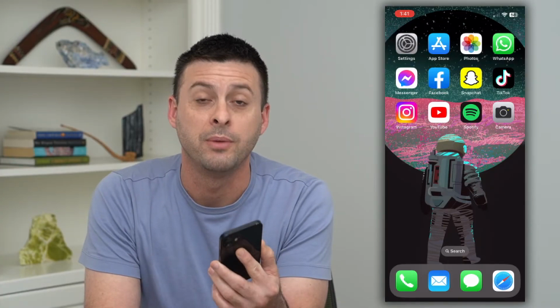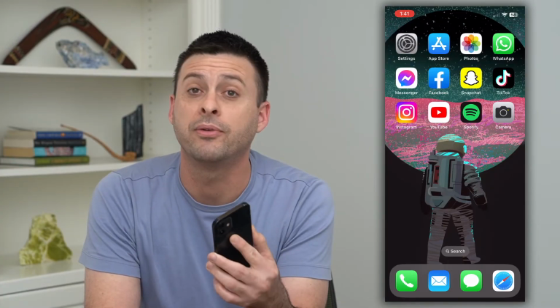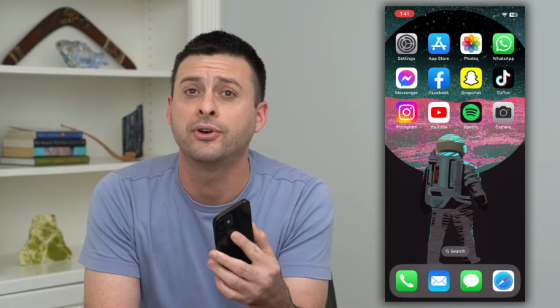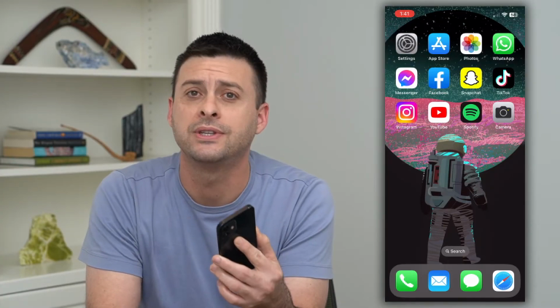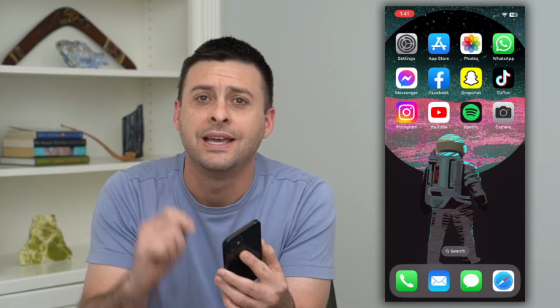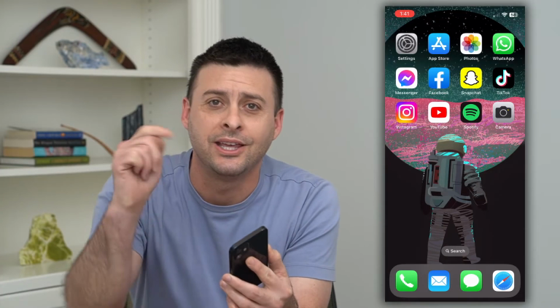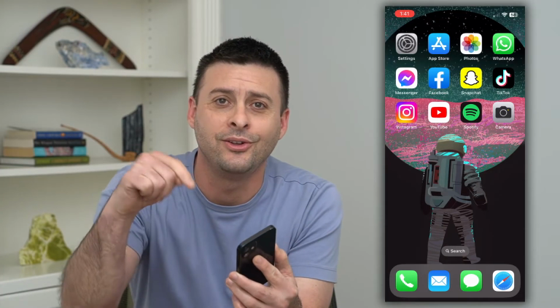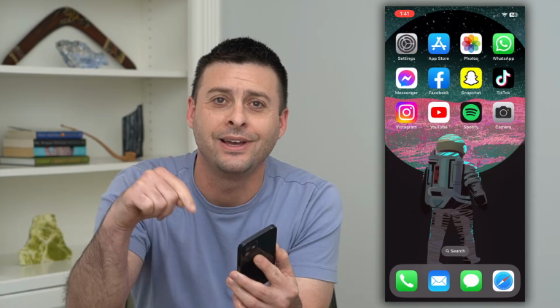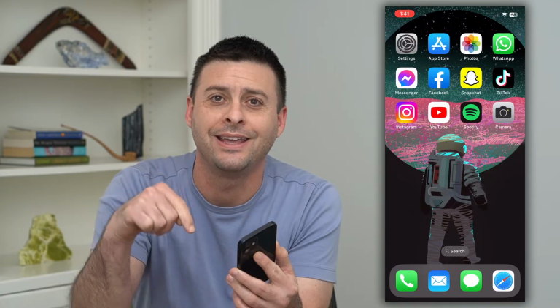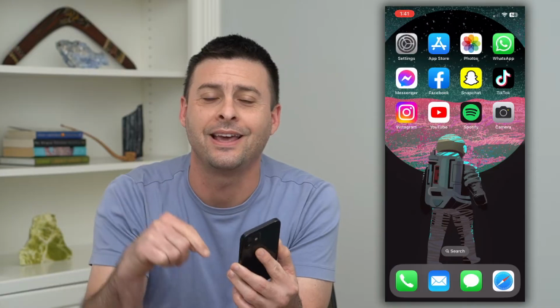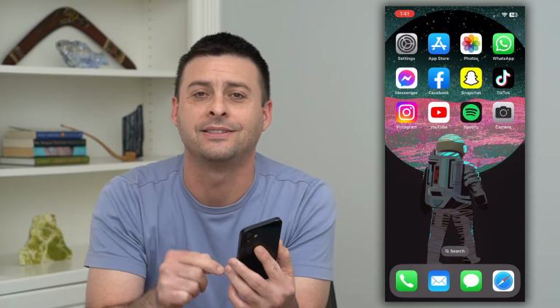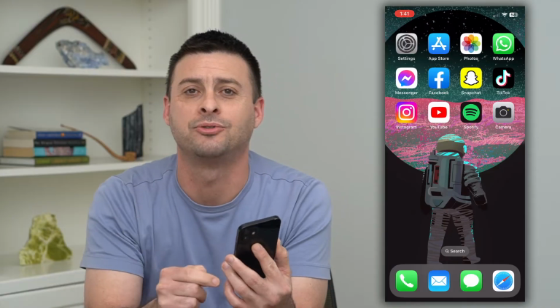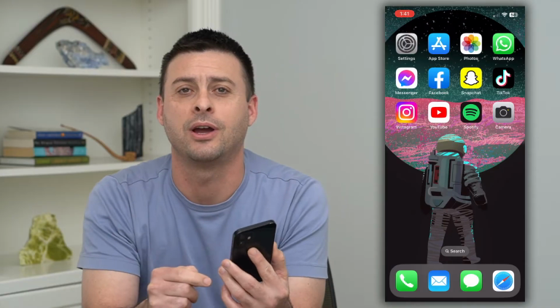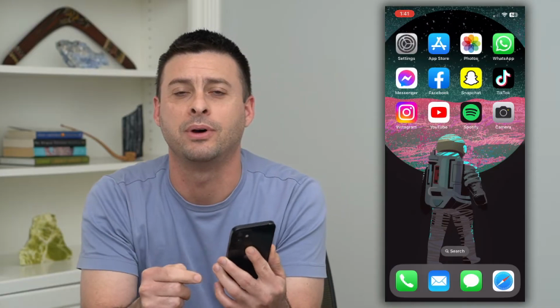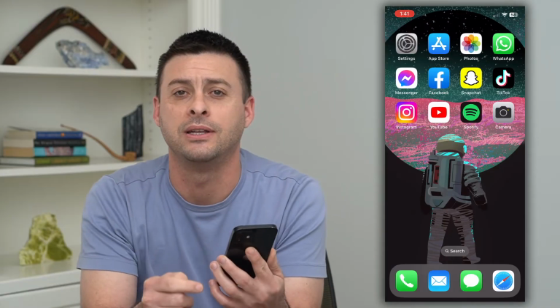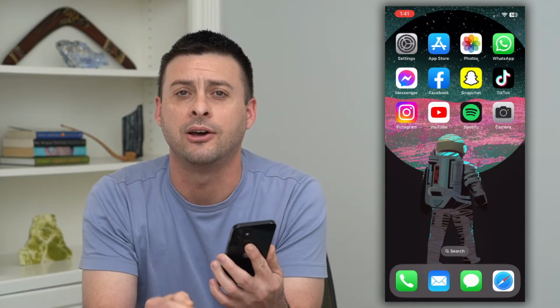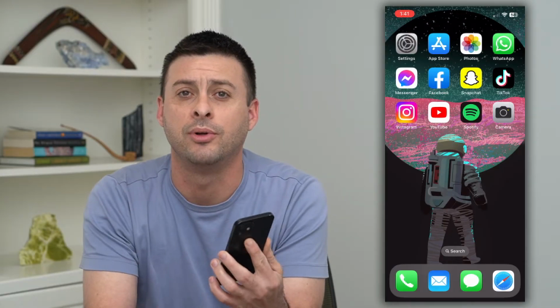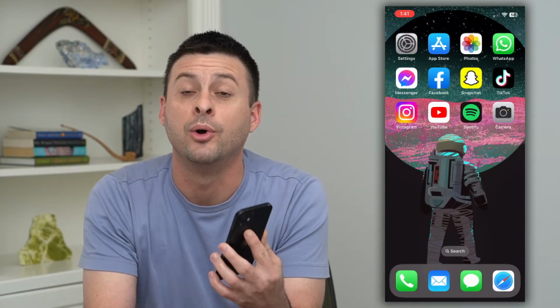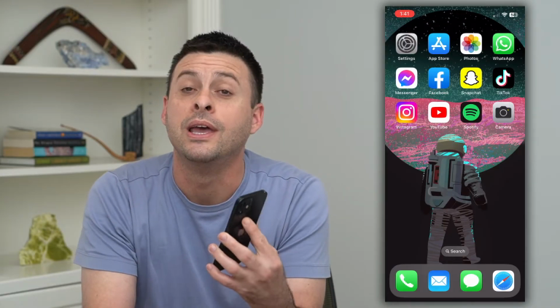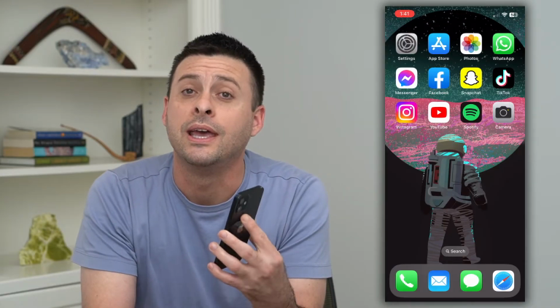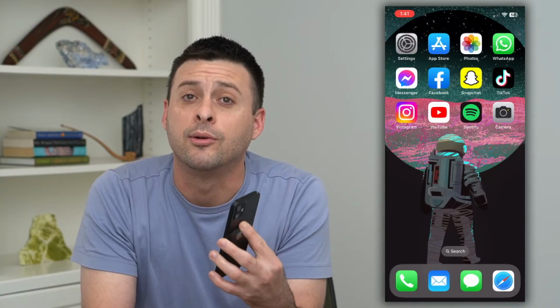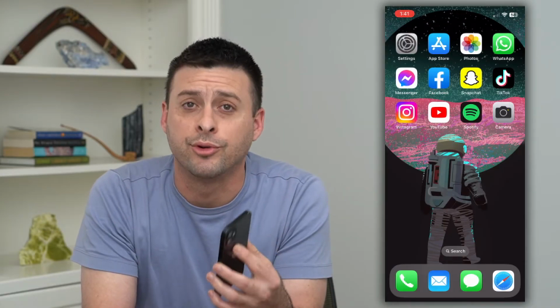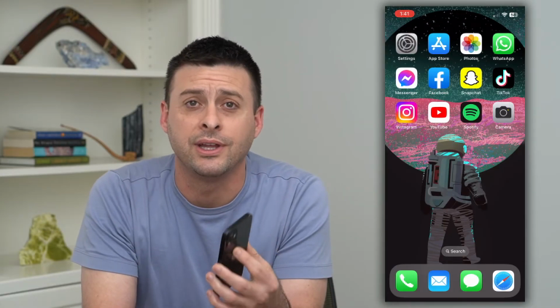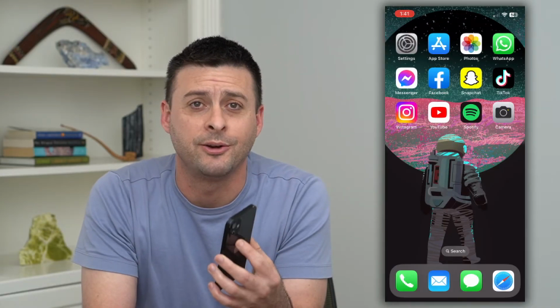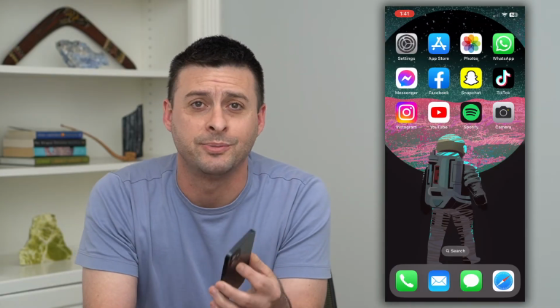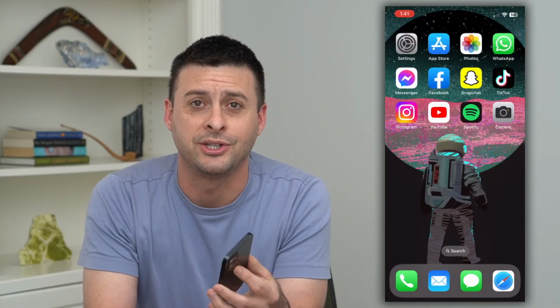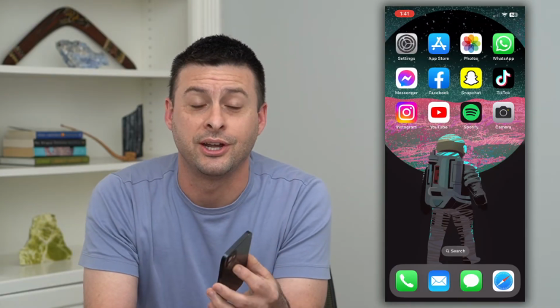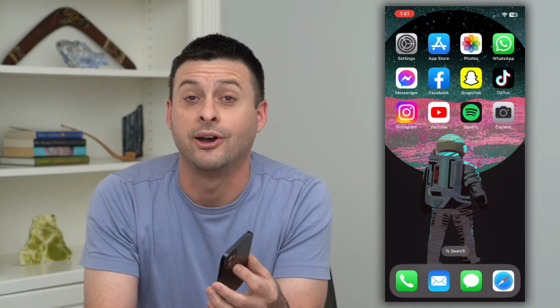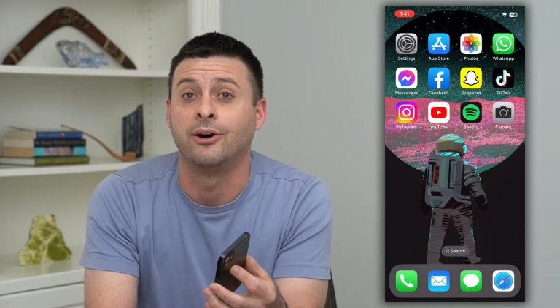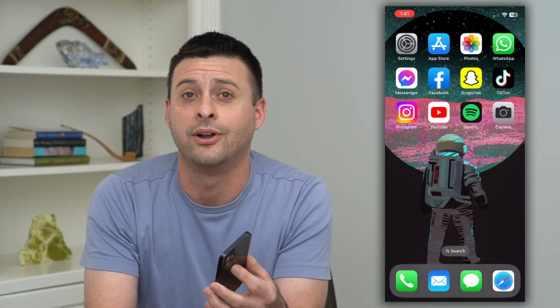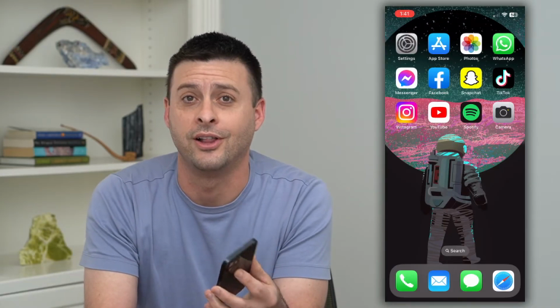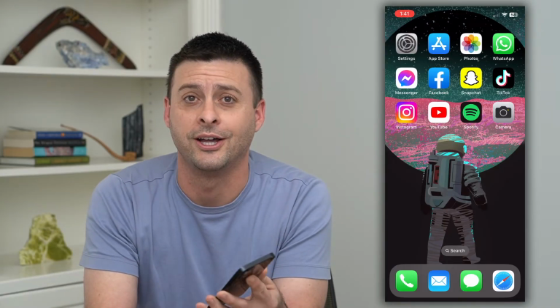But first, can you hit that subscribe button down below? It really helps my channel out a lot.